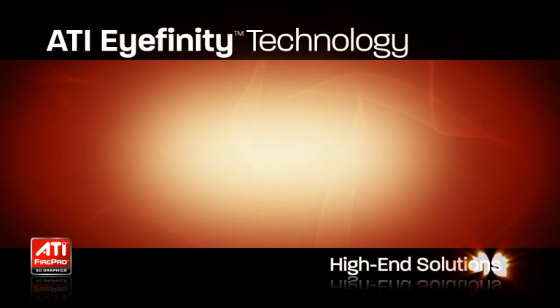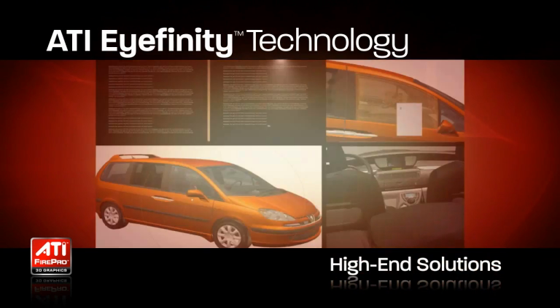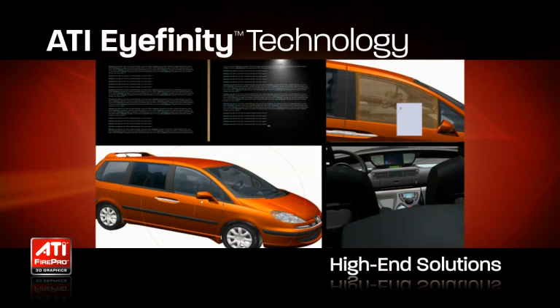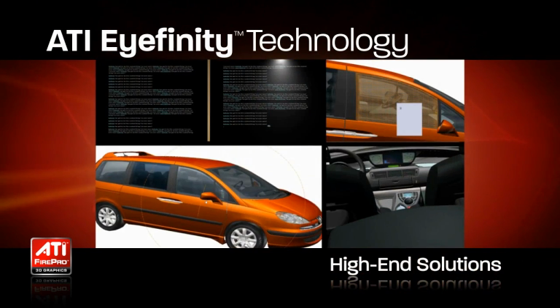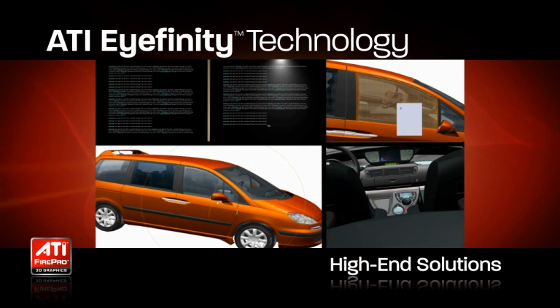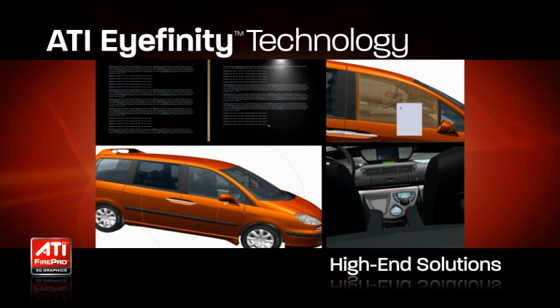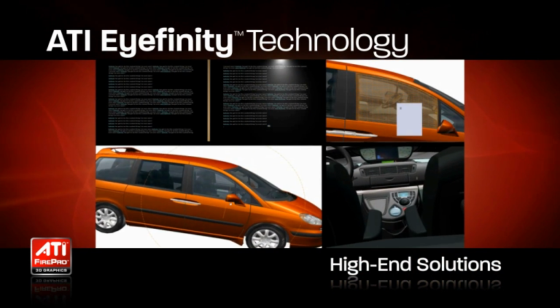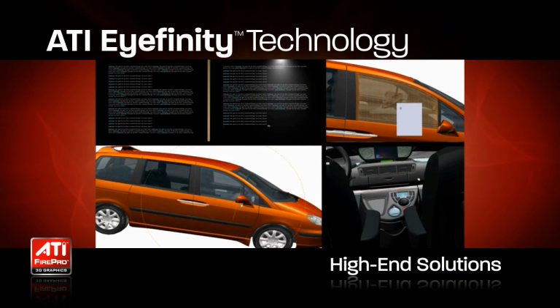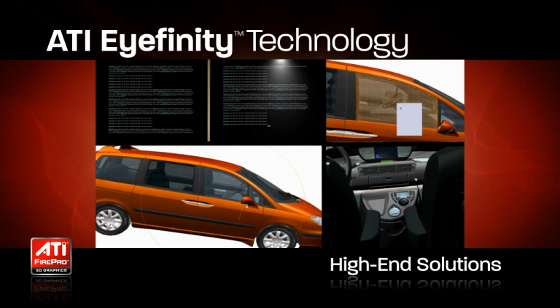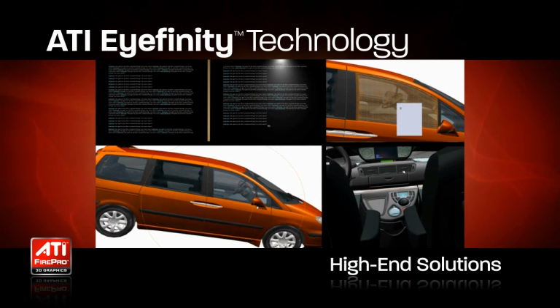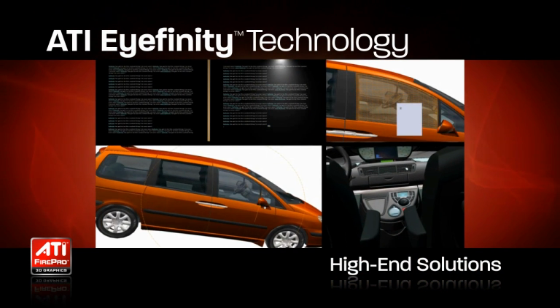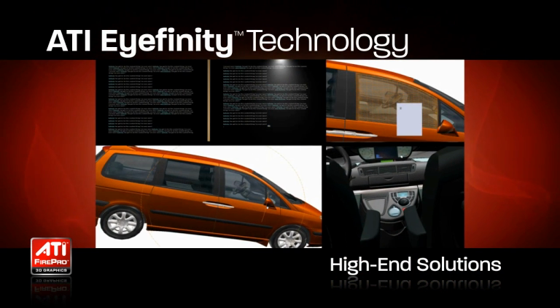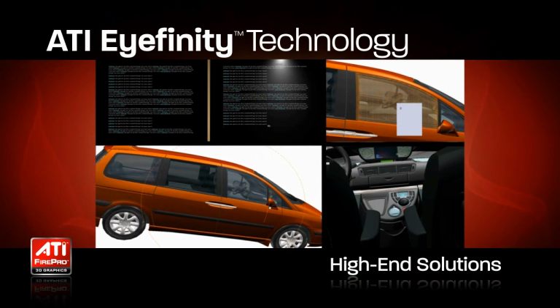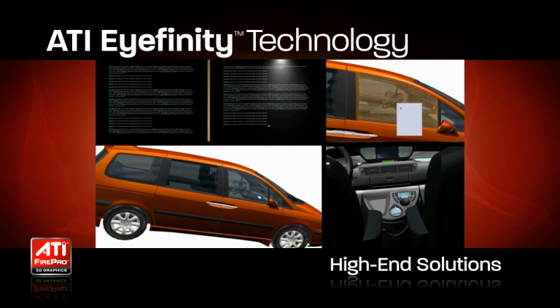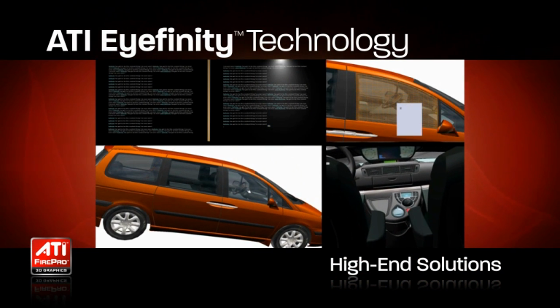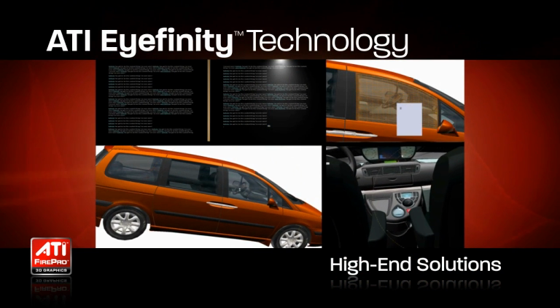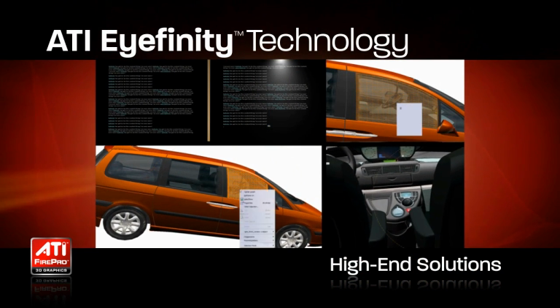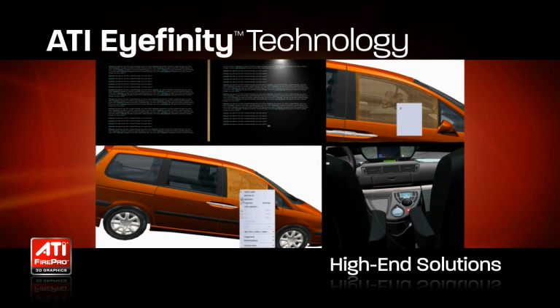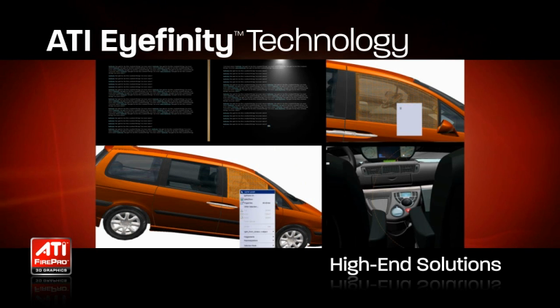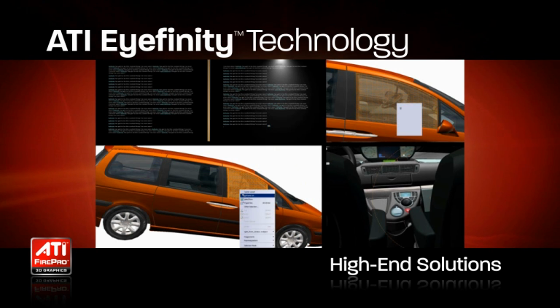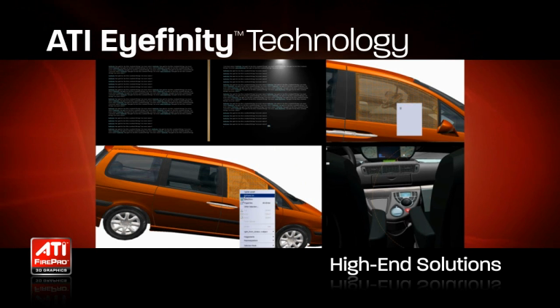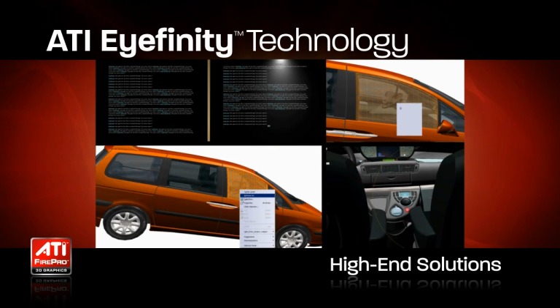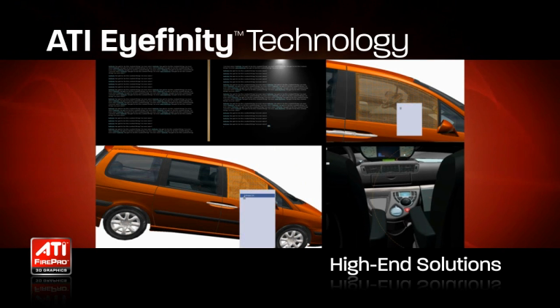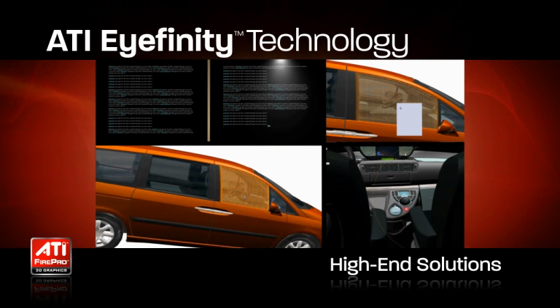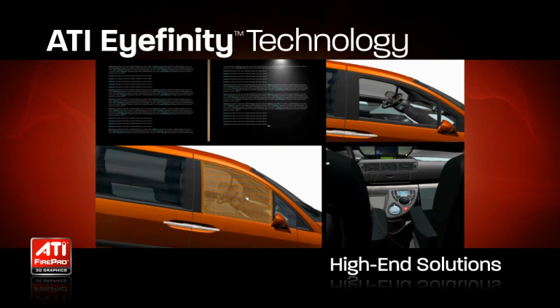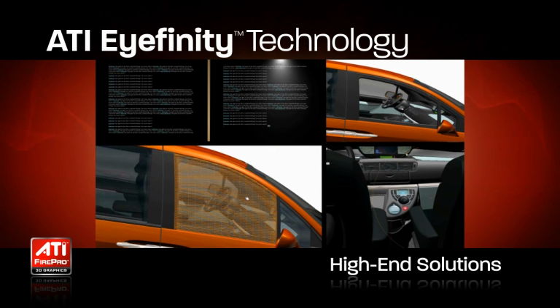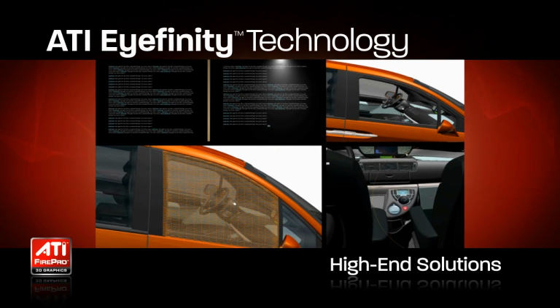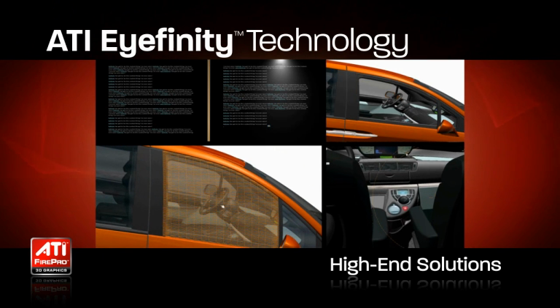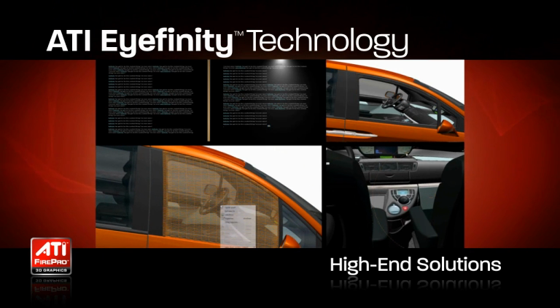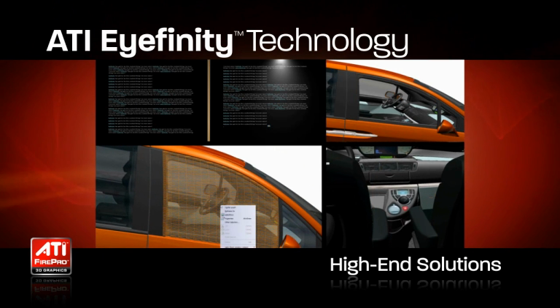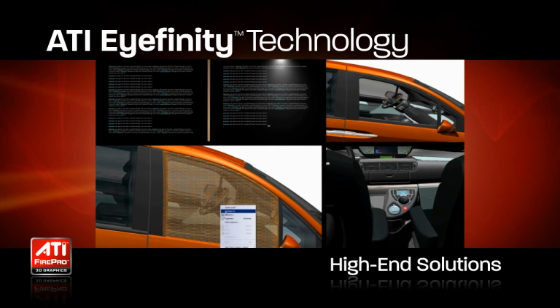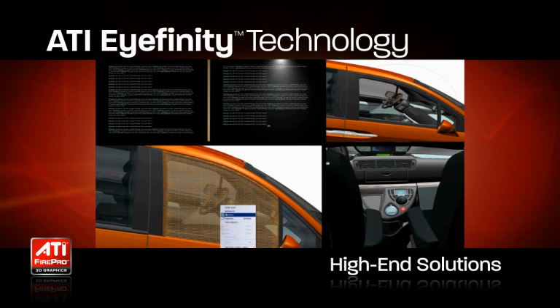Whatever your use case, ATI iFinity Technology offers a high-end solution for multi-display graphics support.